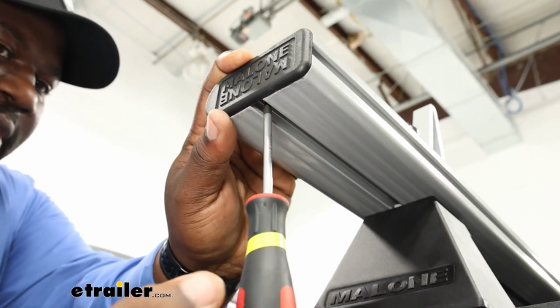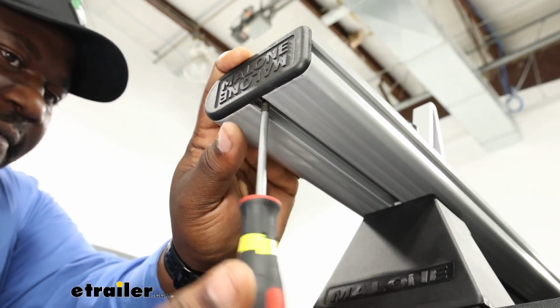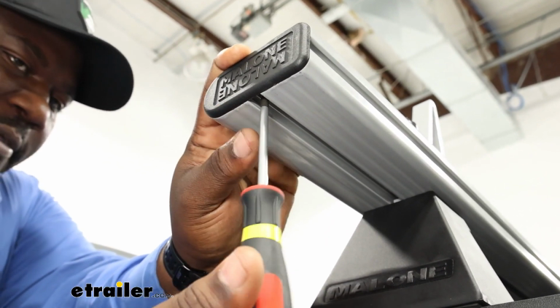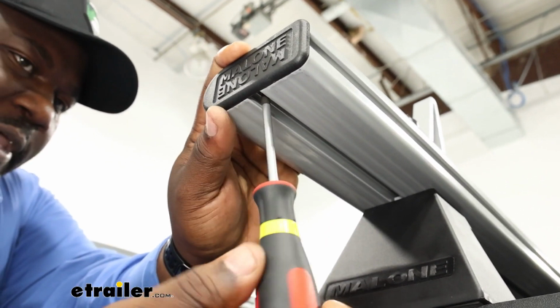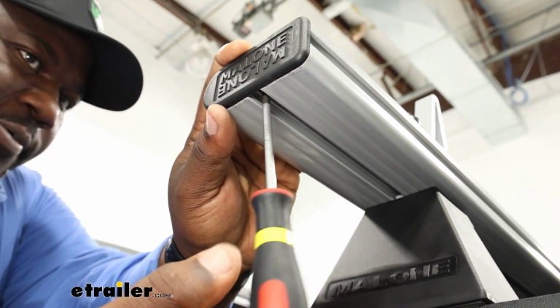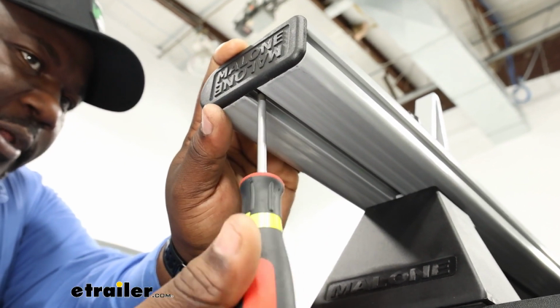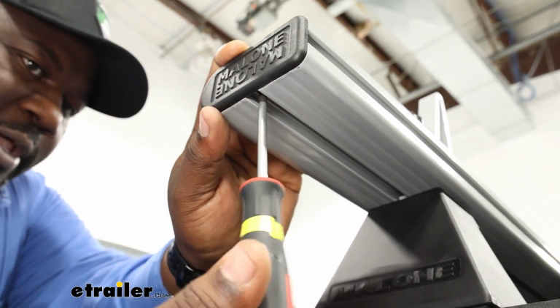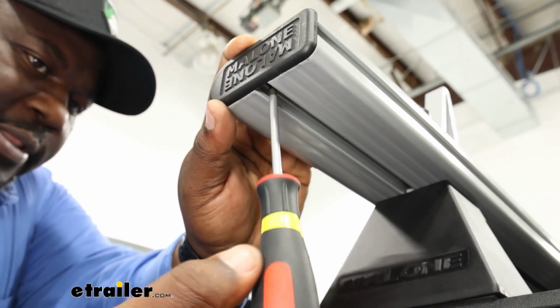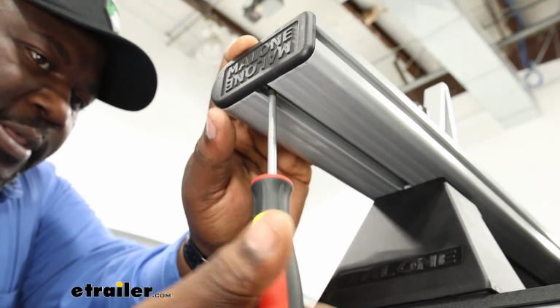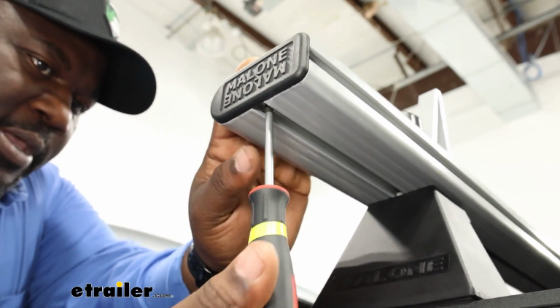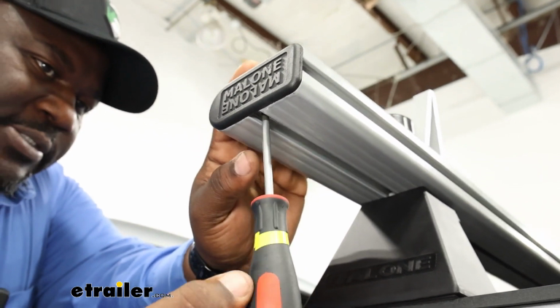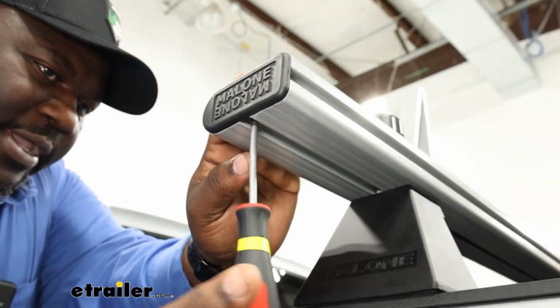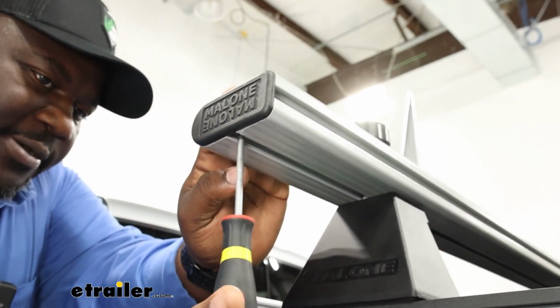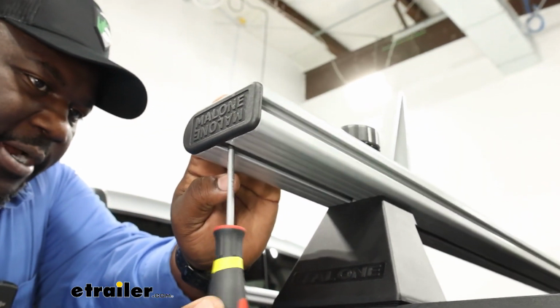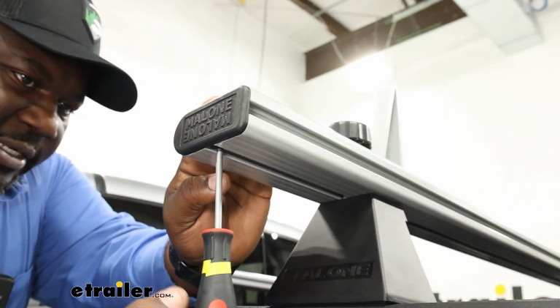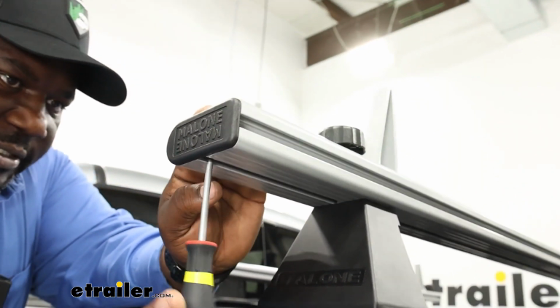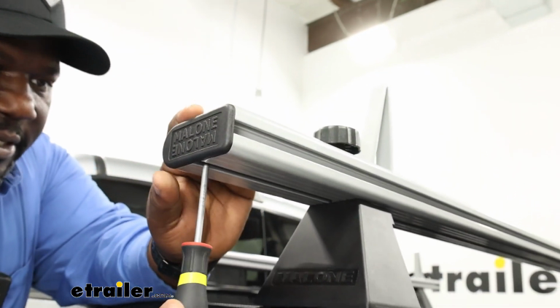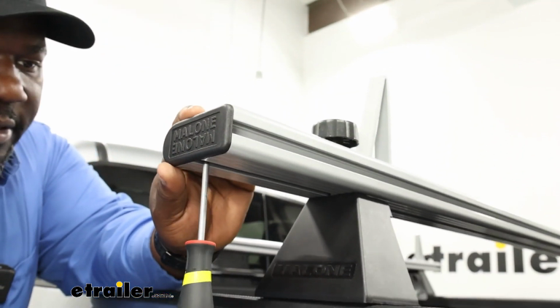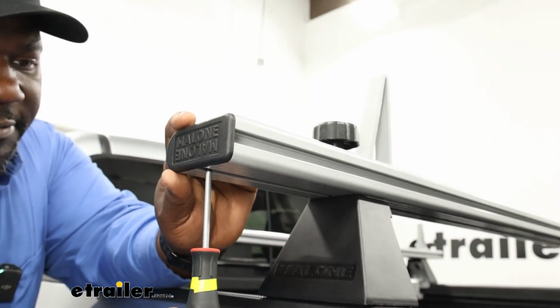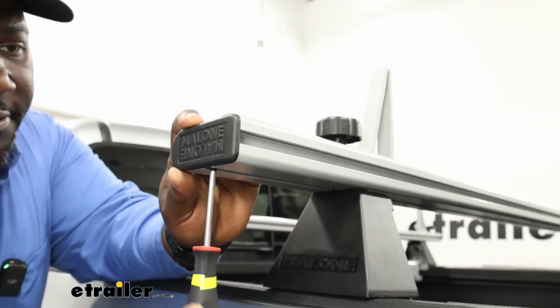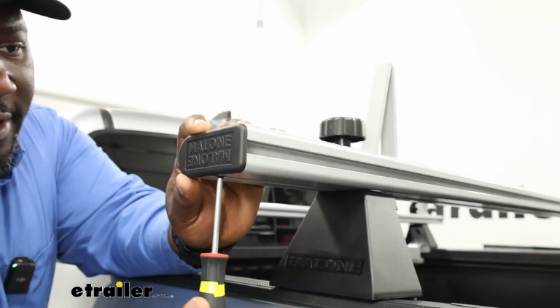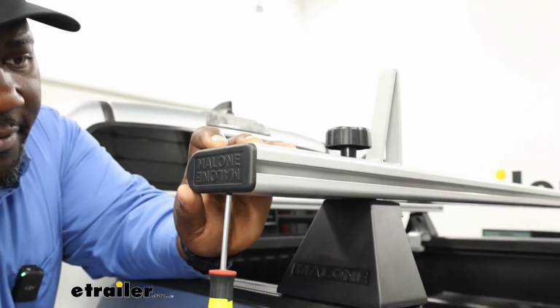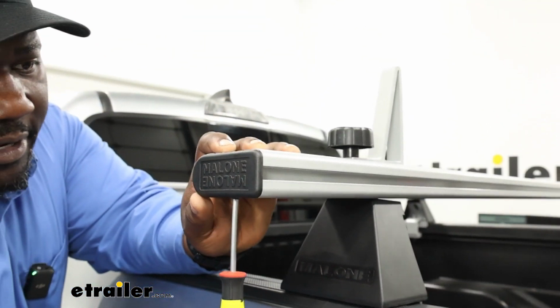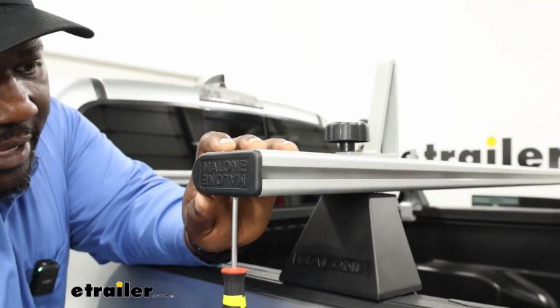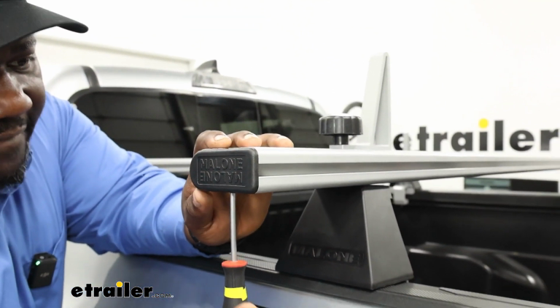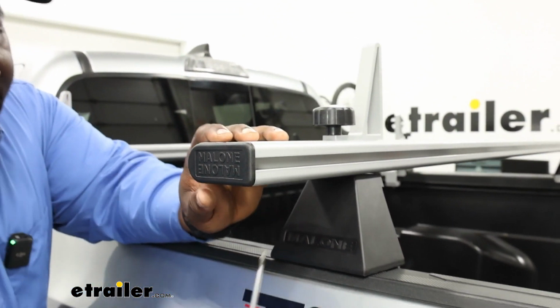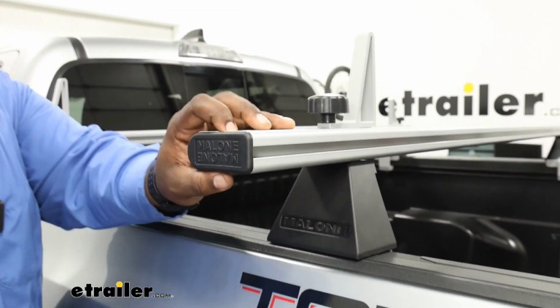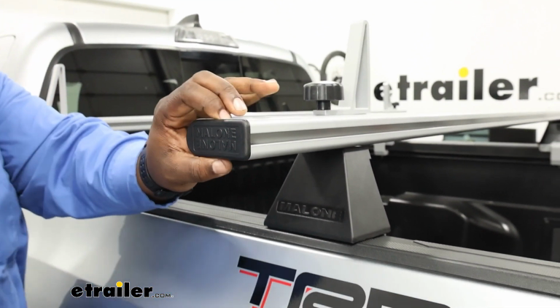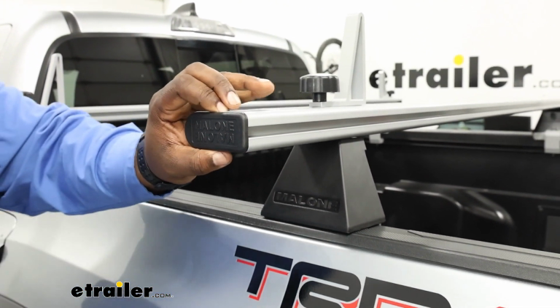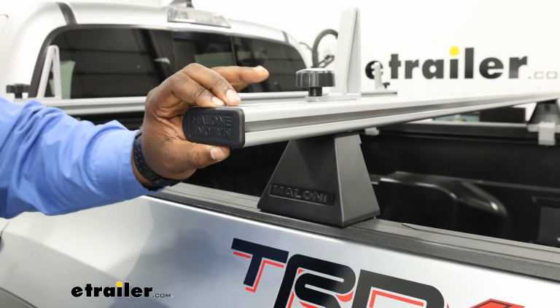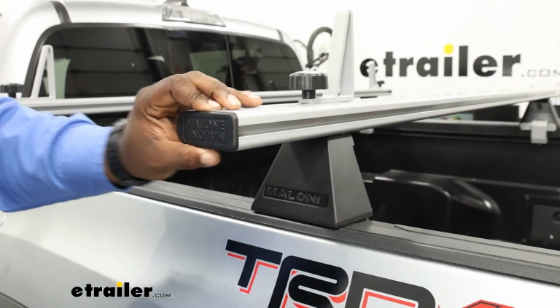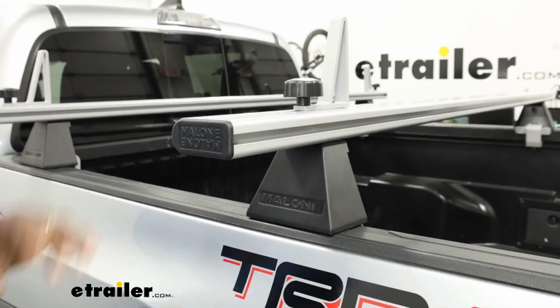Once I locate where the nut threads are, I can just use my screwdriver and fasten the end cap onto the bar.